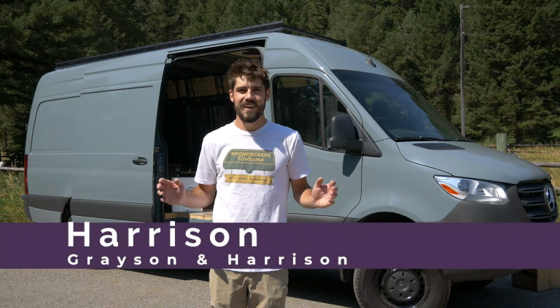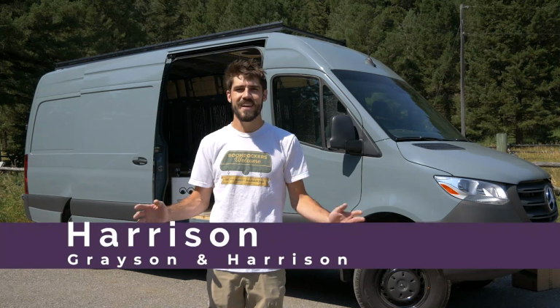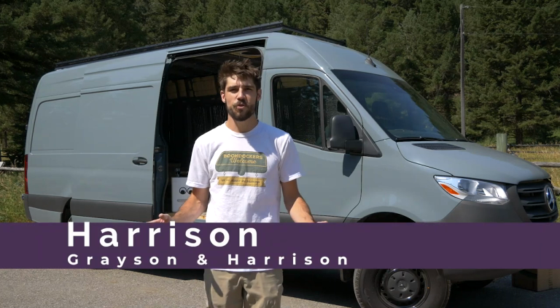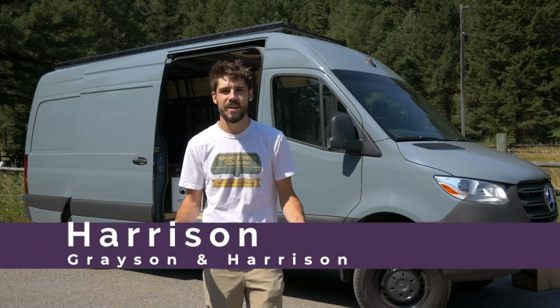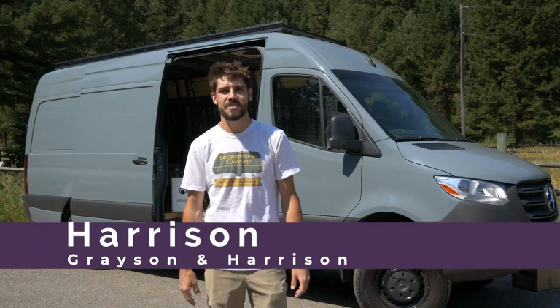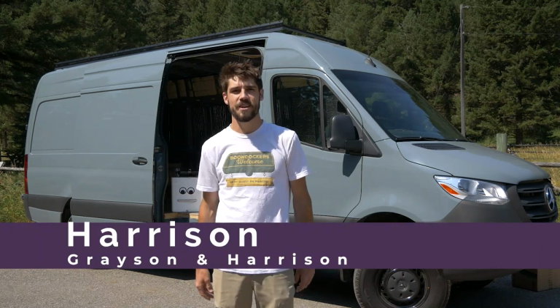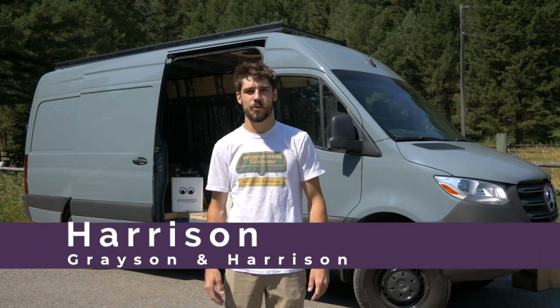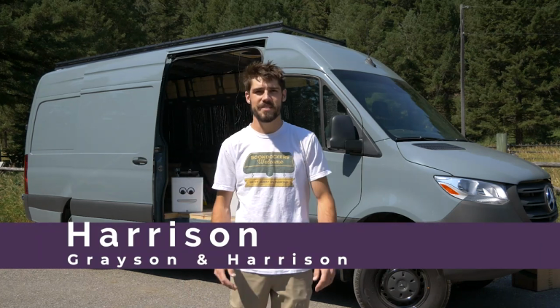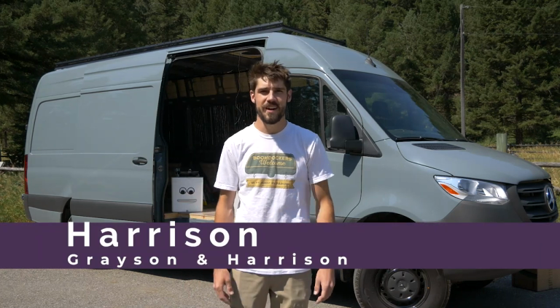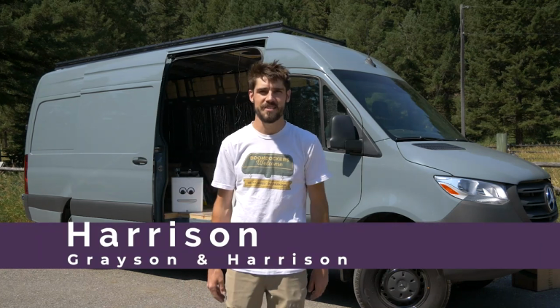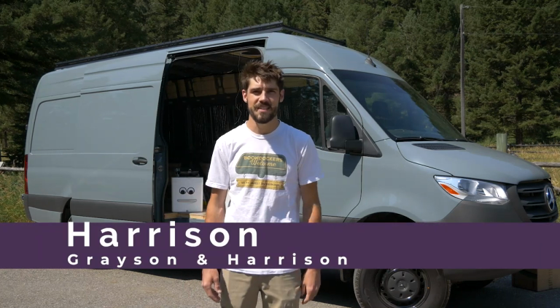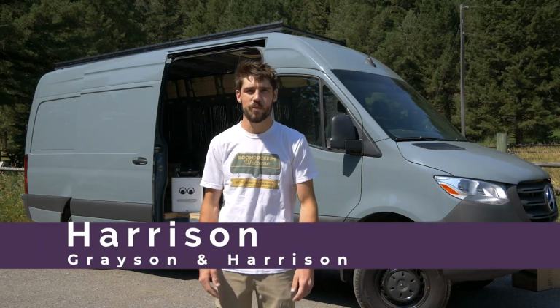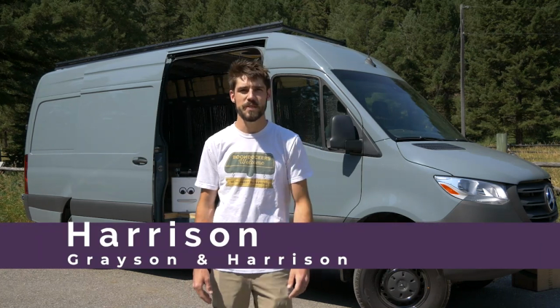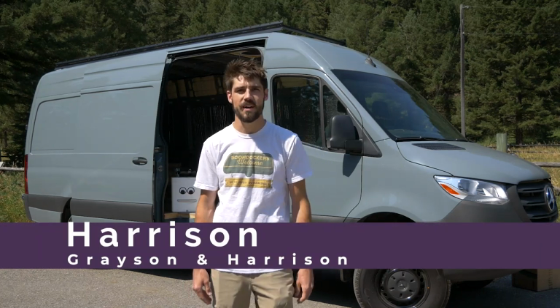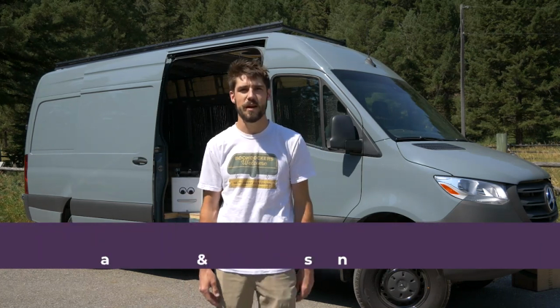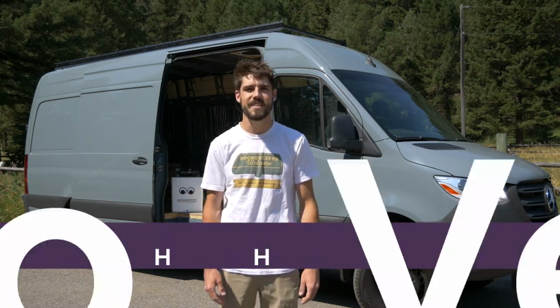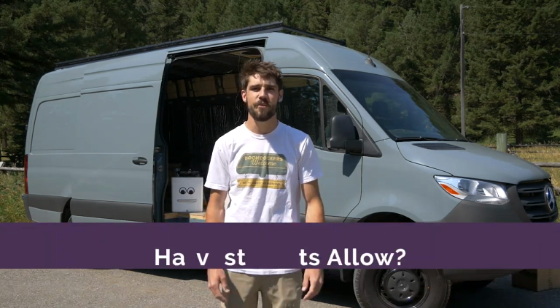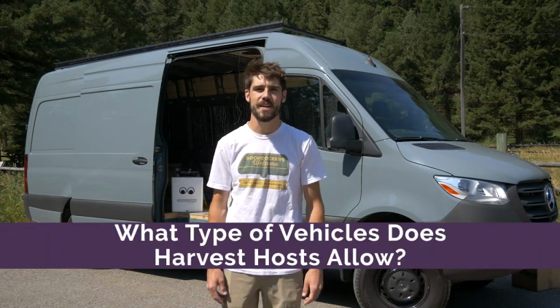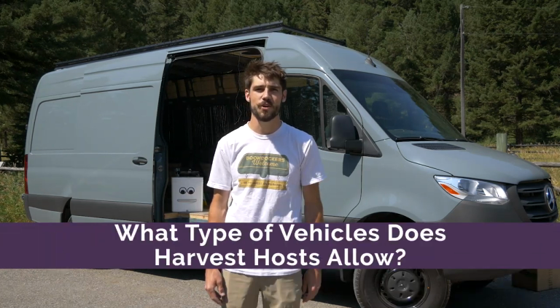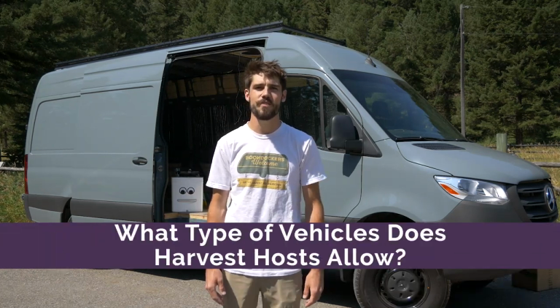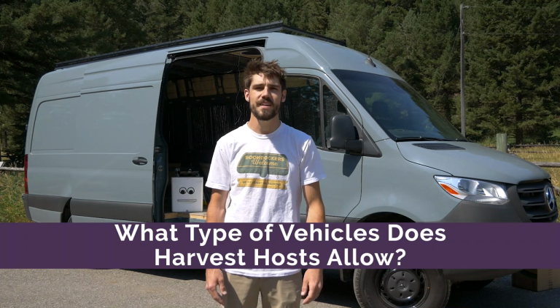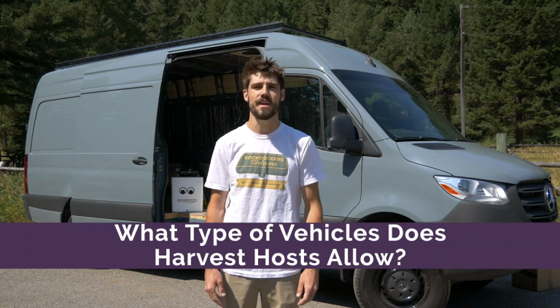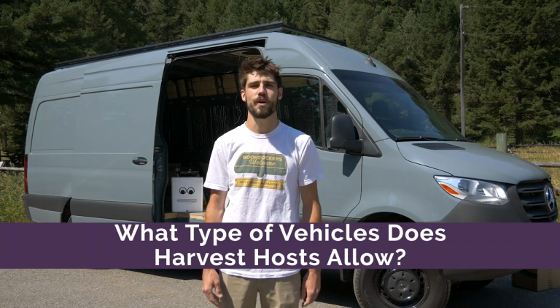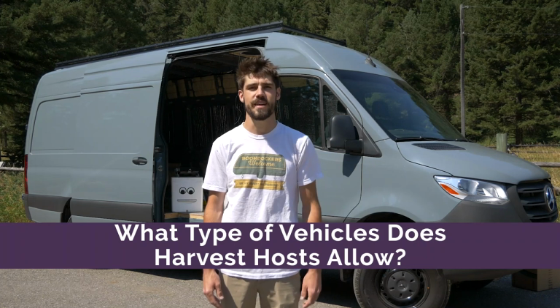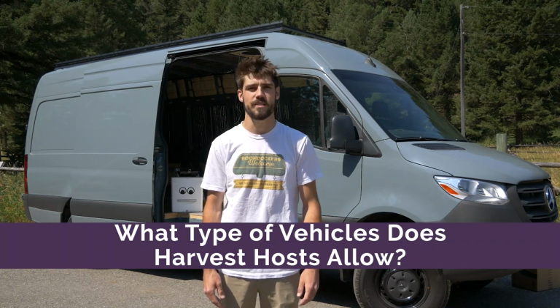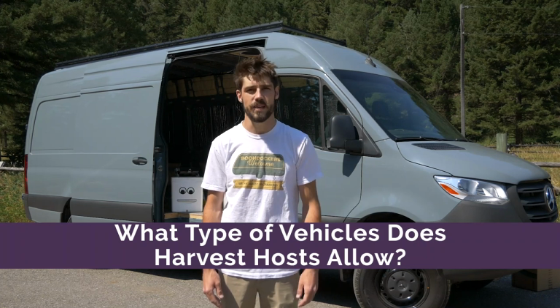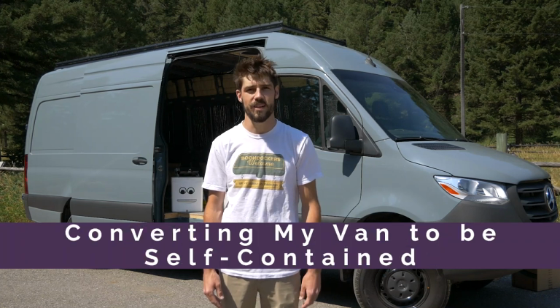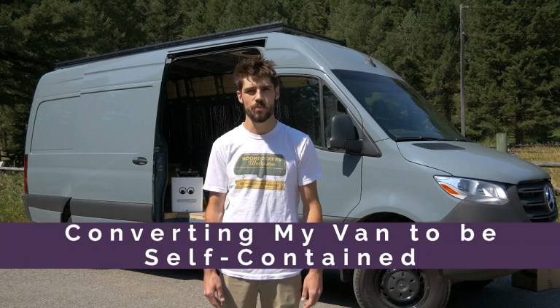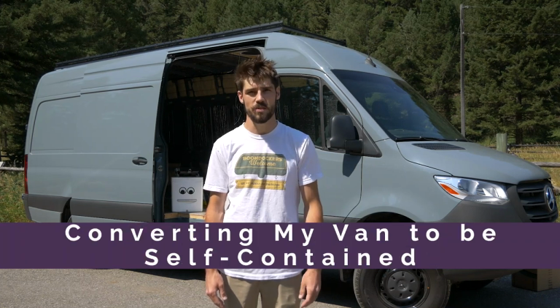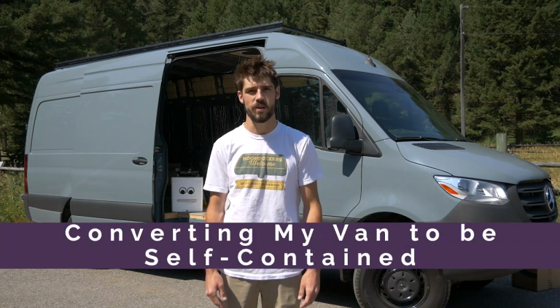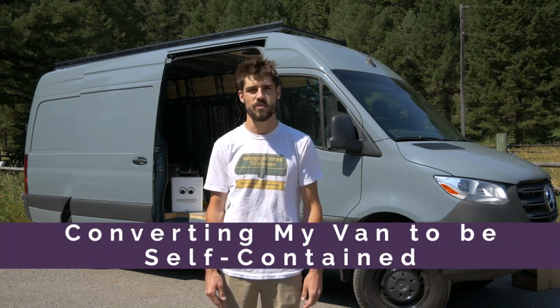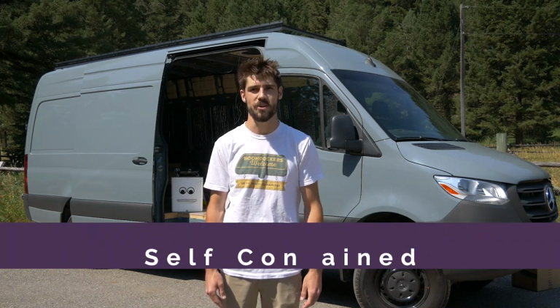Hey everyone, Harrison here from Grayson & Harrison. Today we're going to be talking about DIY conversion vans and what it takes to be eligible to join Harvest Host.